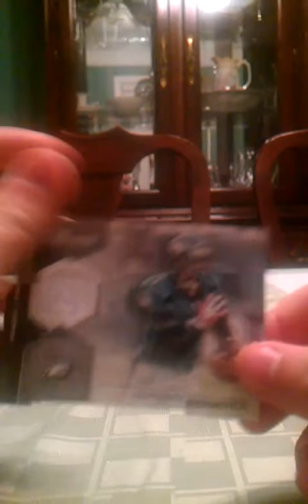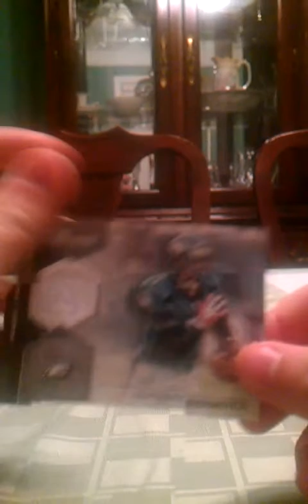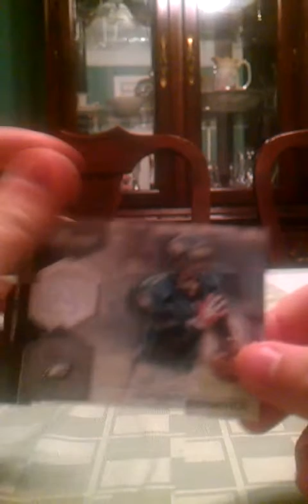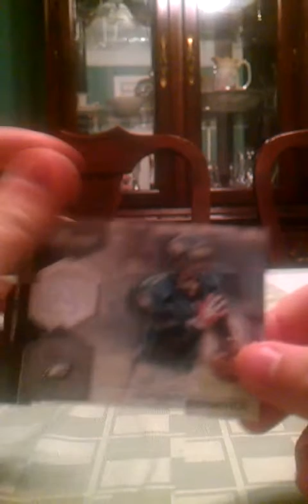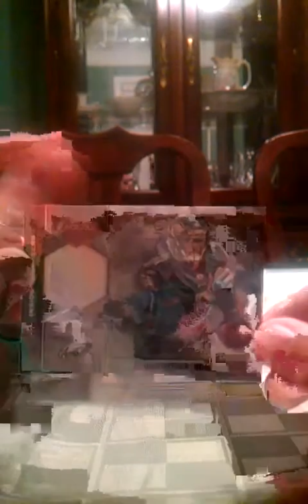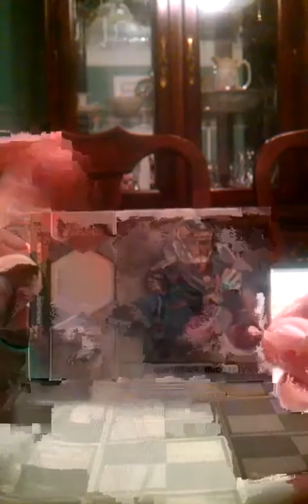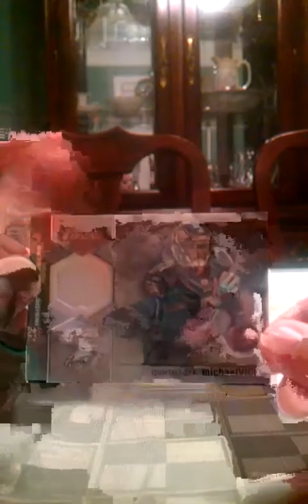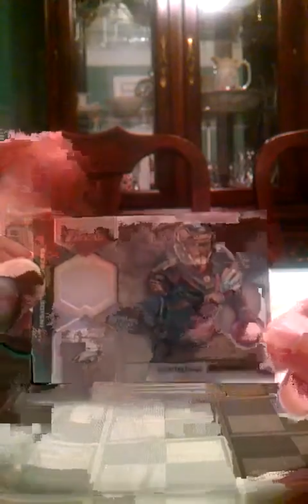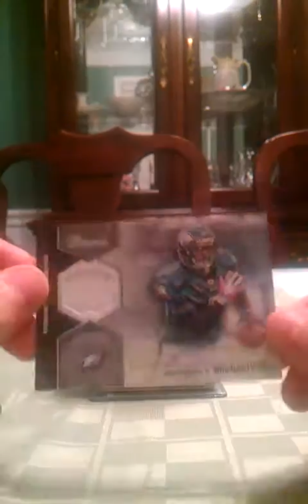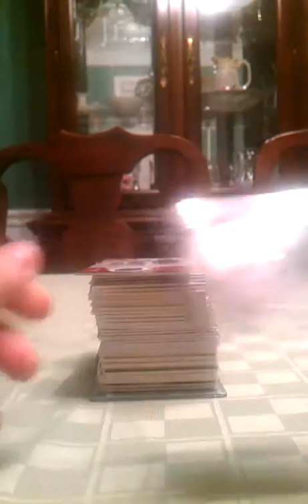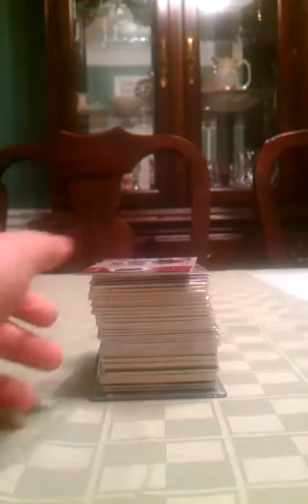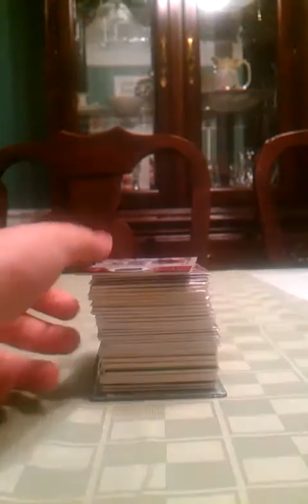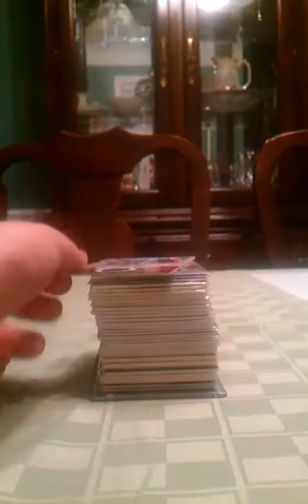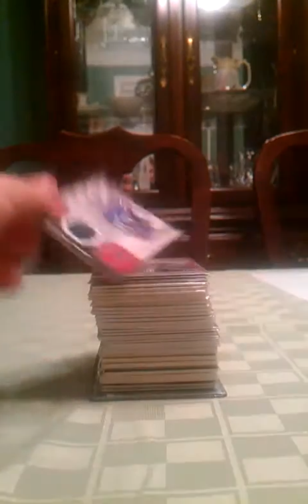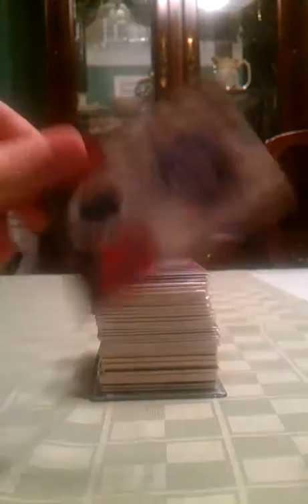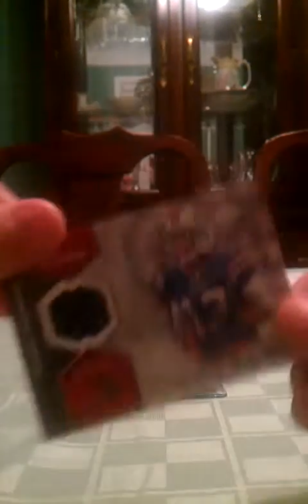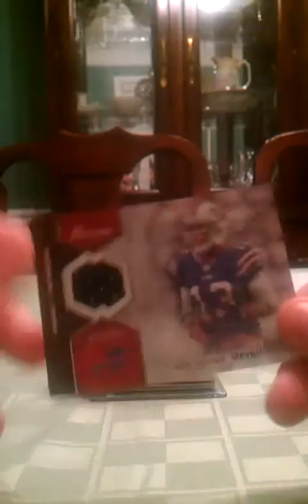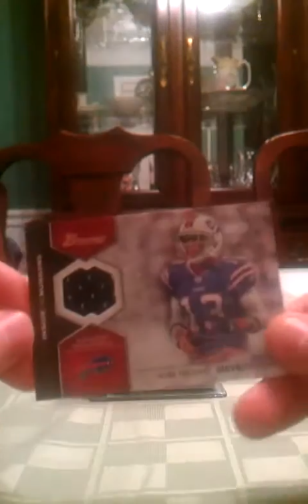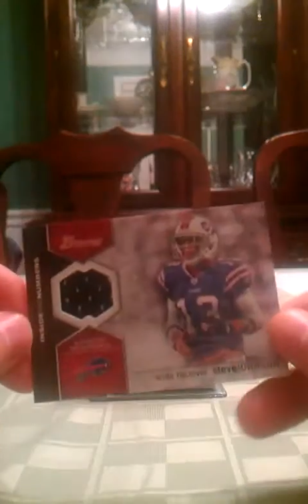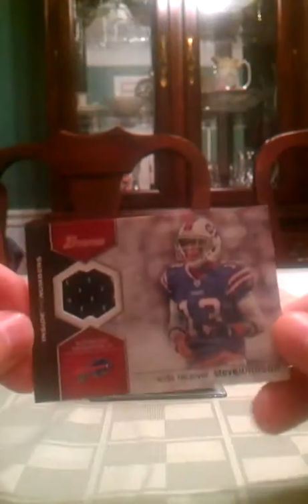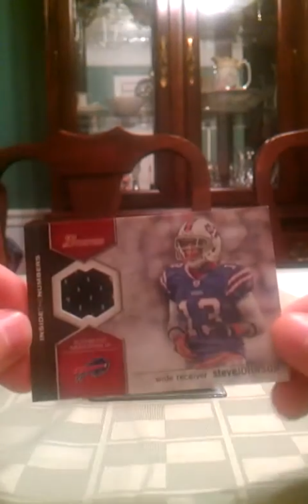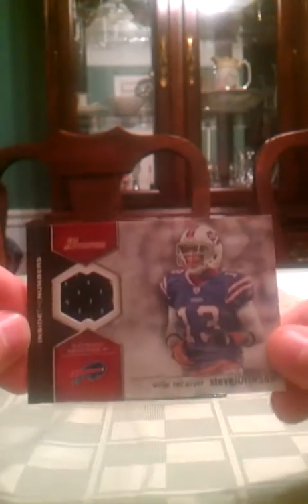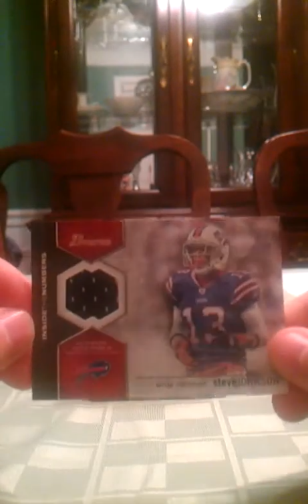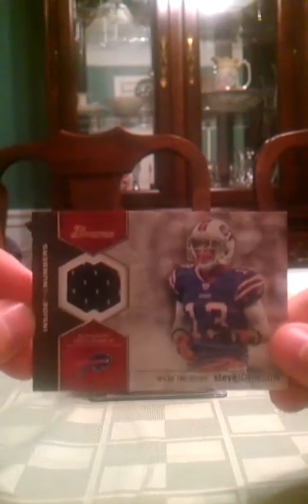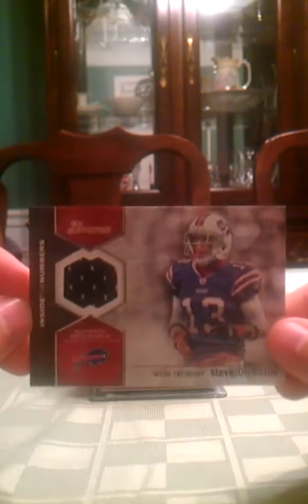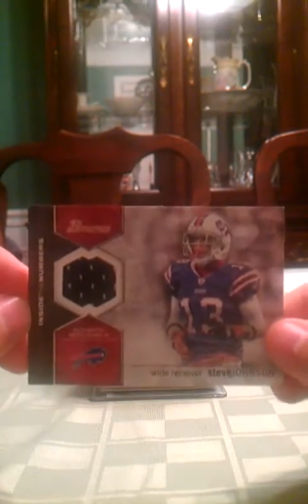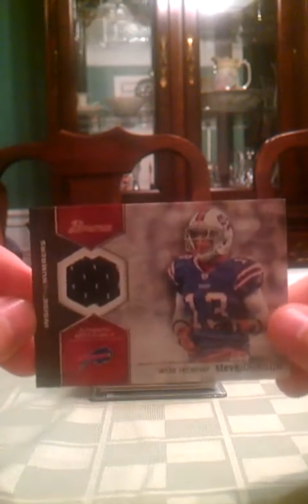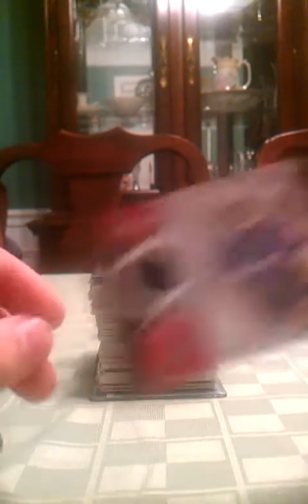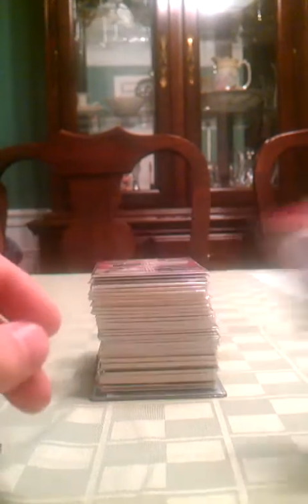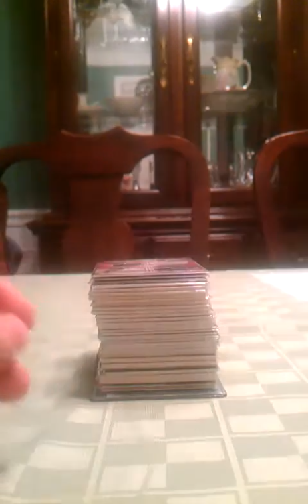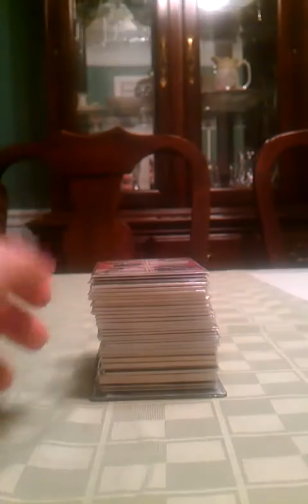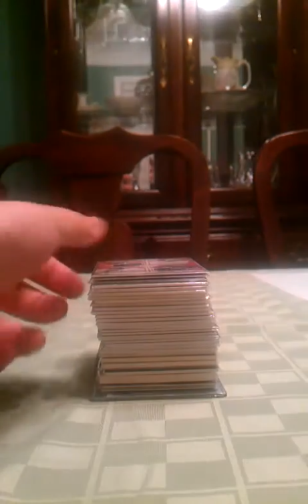Michael Vick jersey from this year's Bowman. Steve Johnson jersey from this year's Bowman.